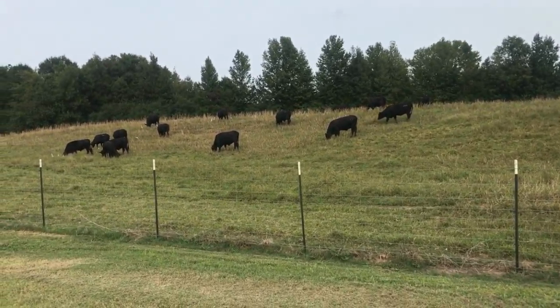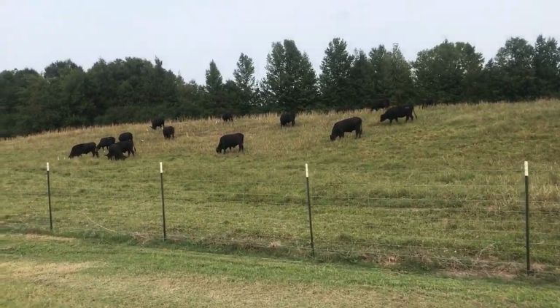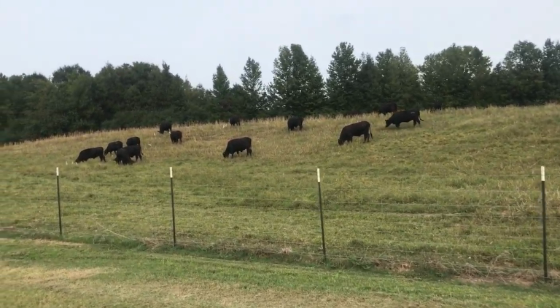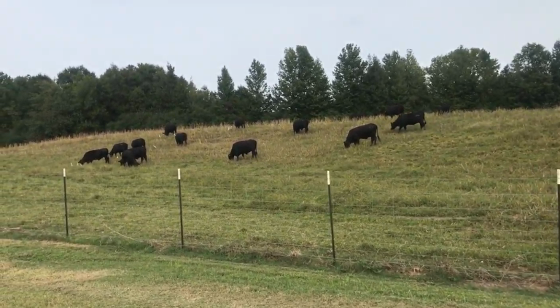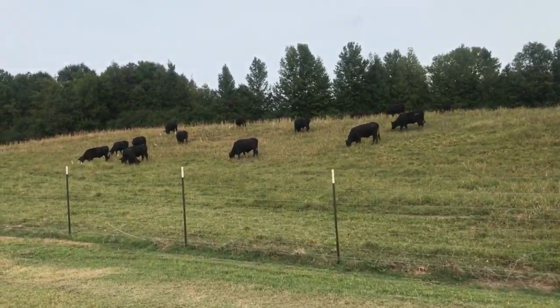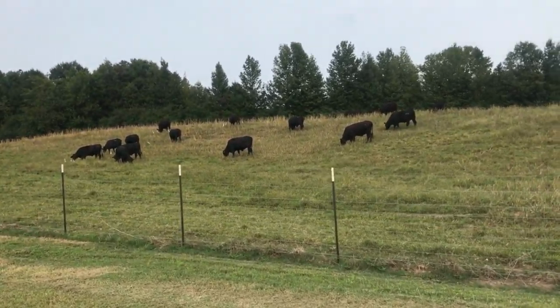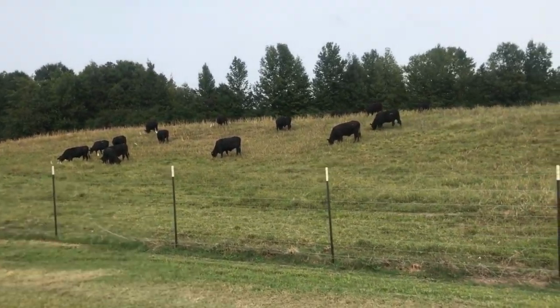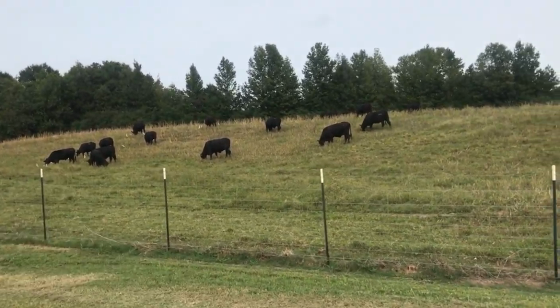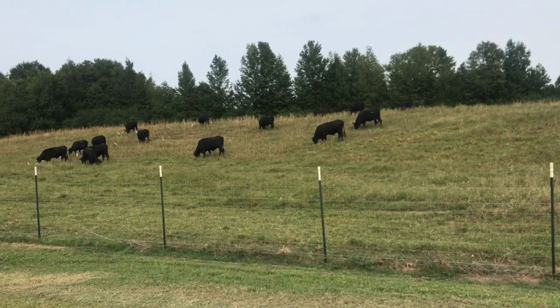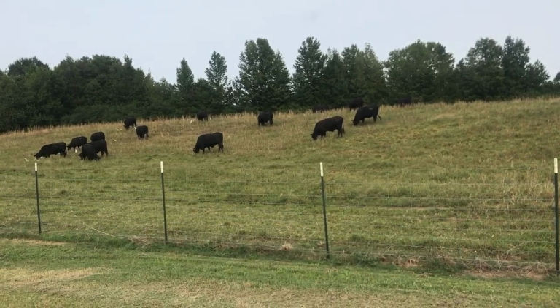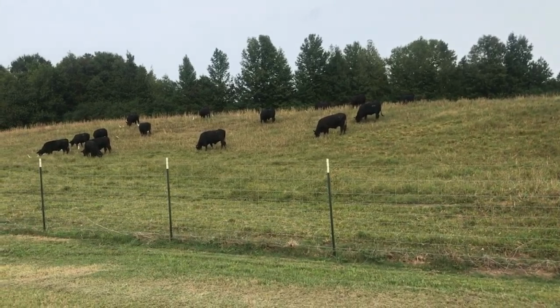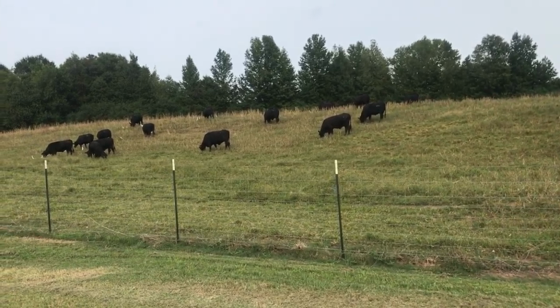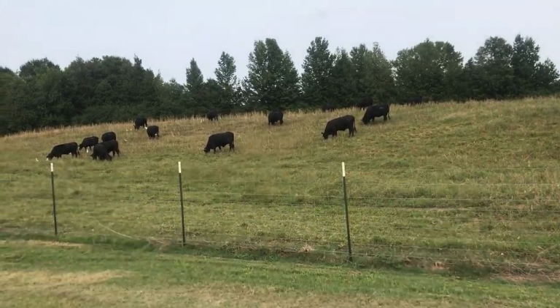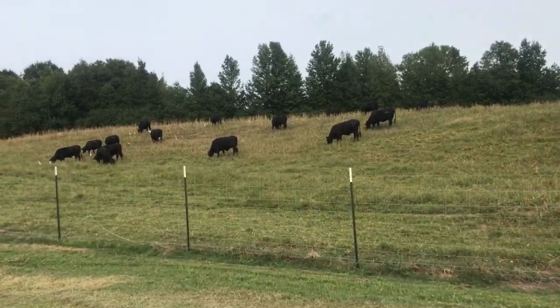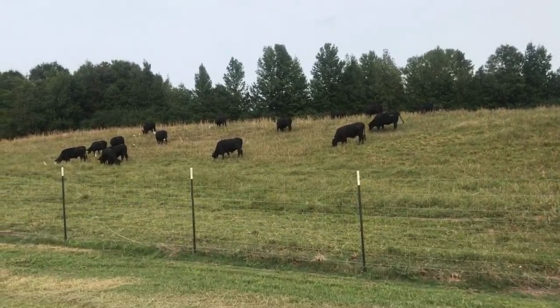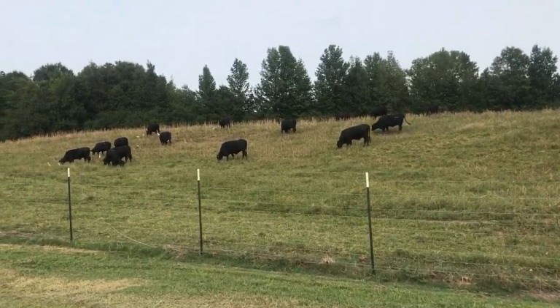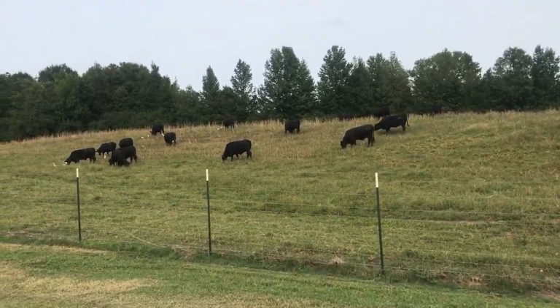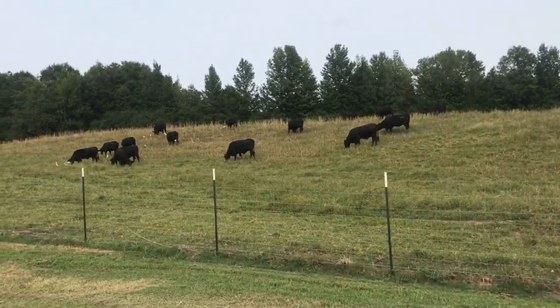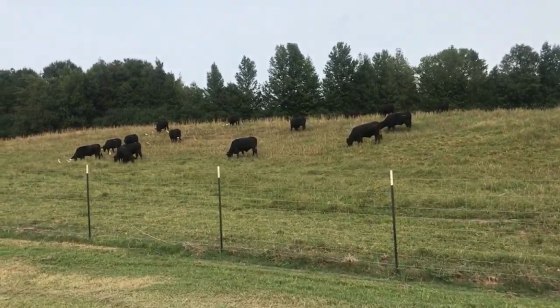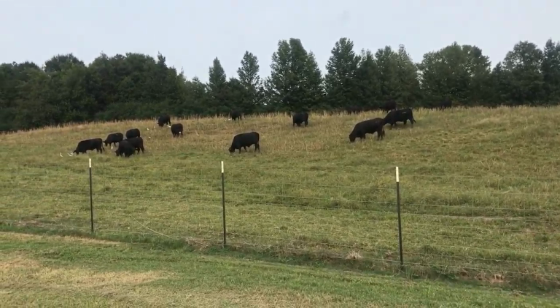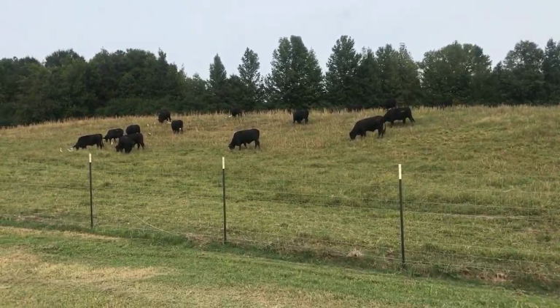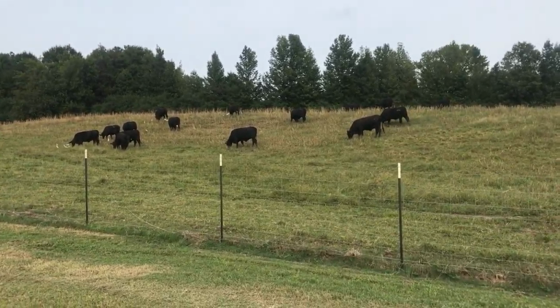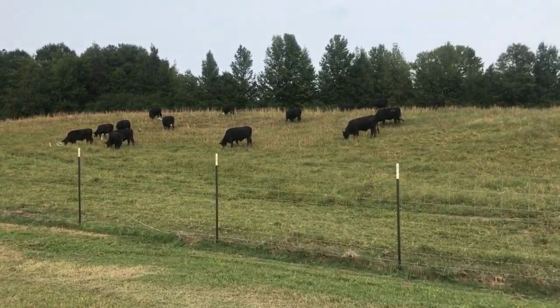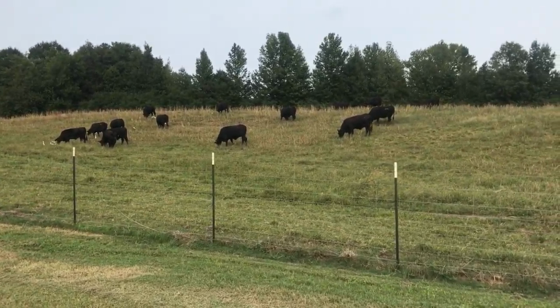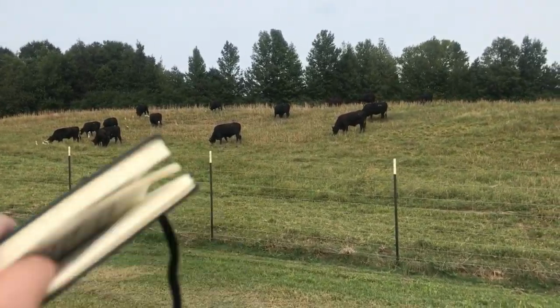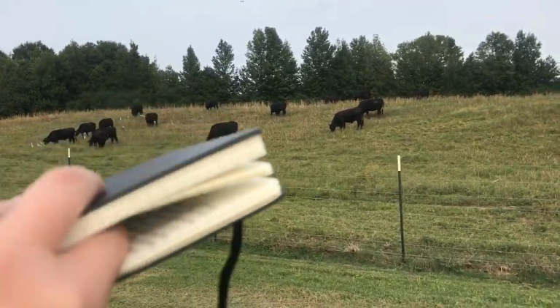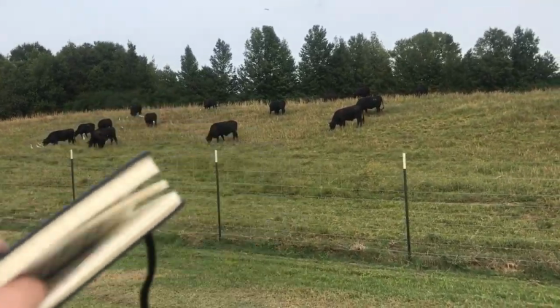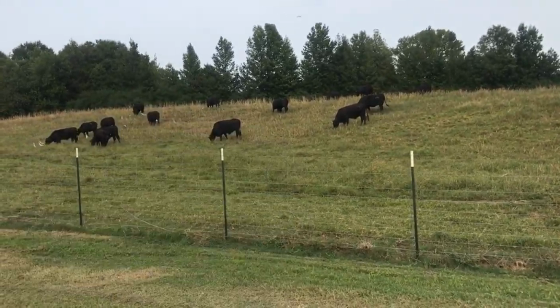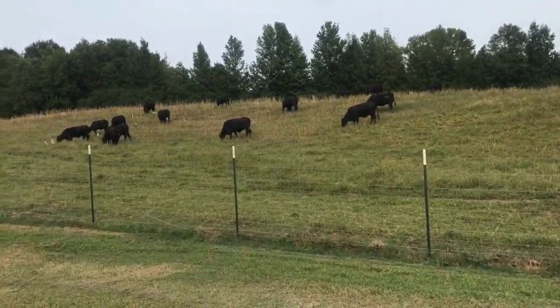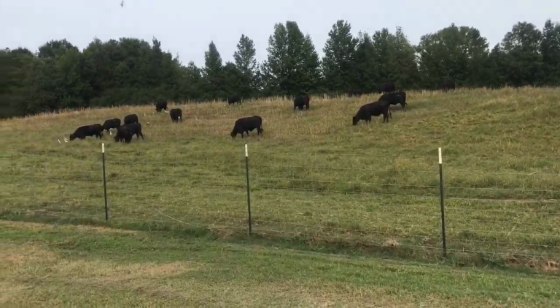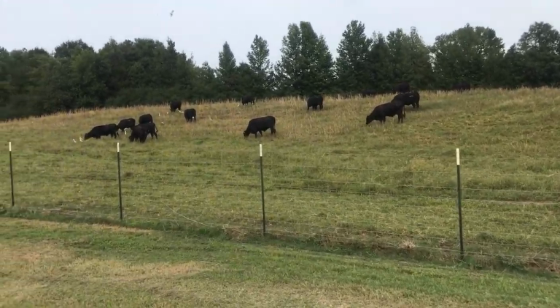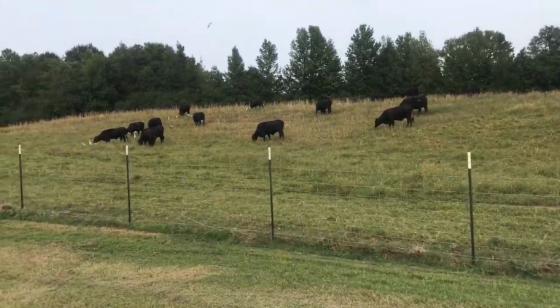So yeah, there you go. I thought that was super interesting, so I figured I would share this. We also have some cattle egrets in there as well.